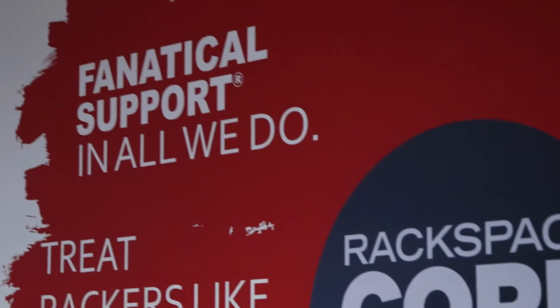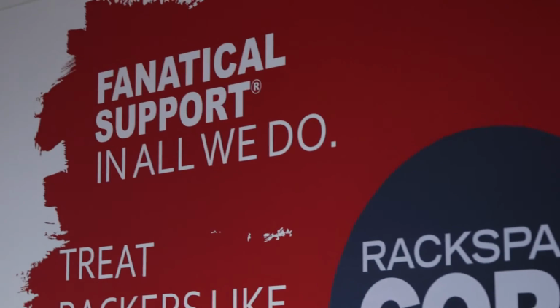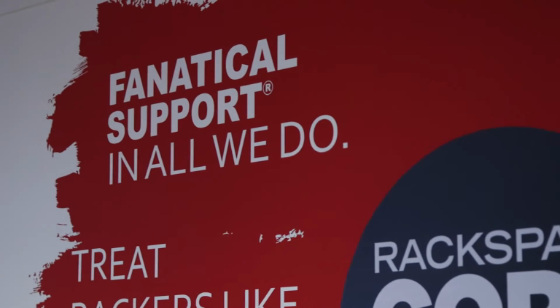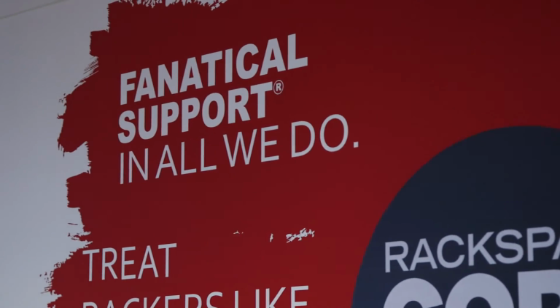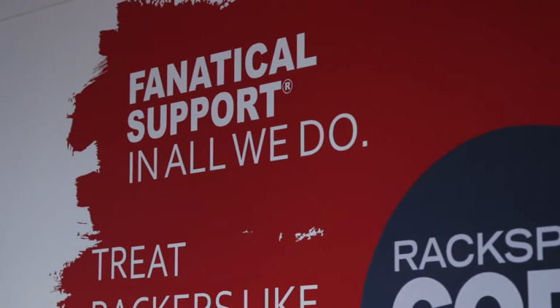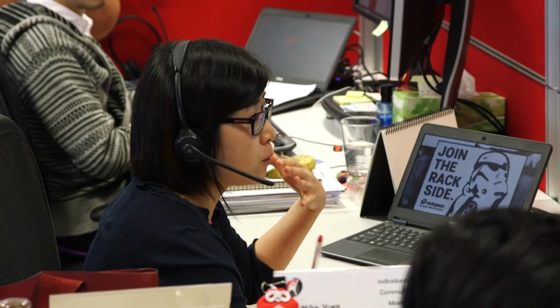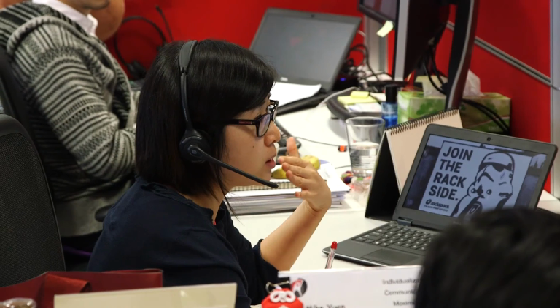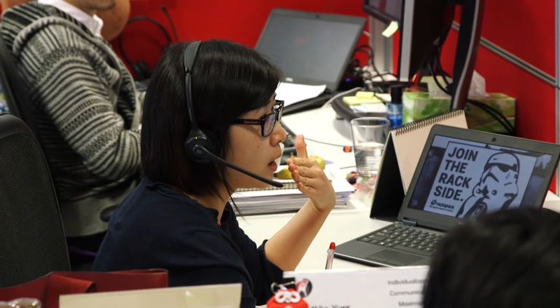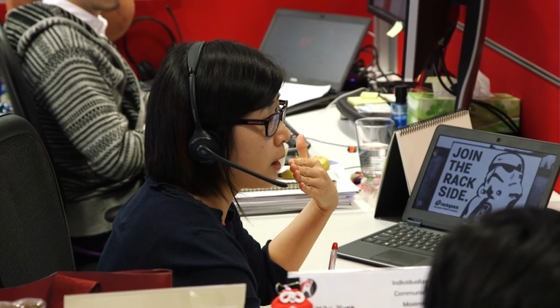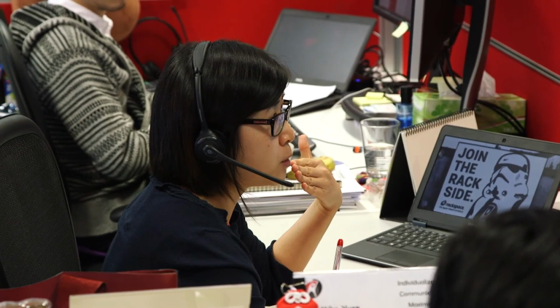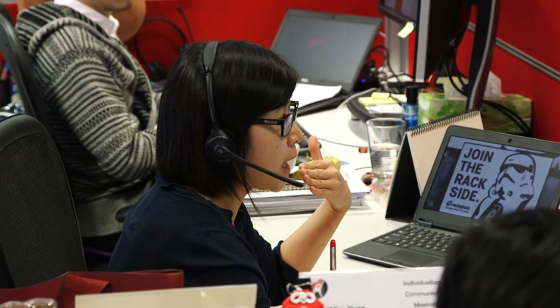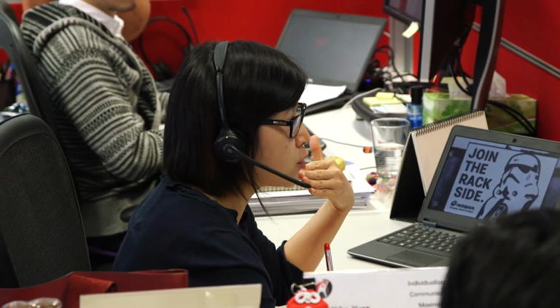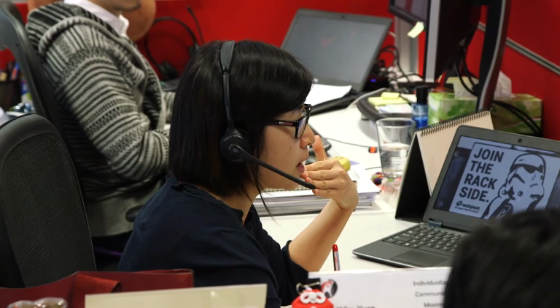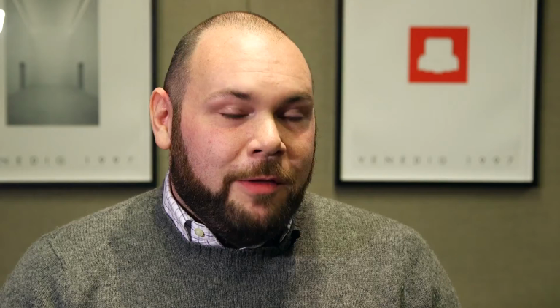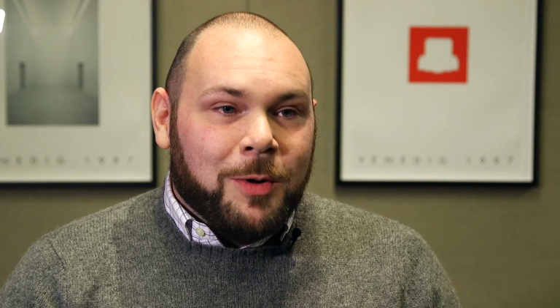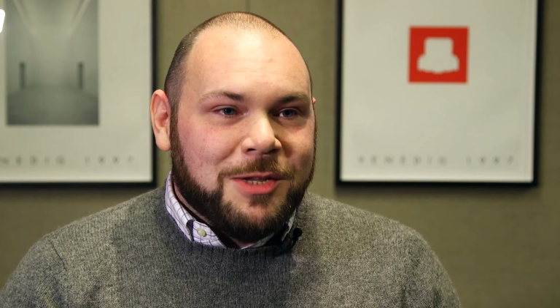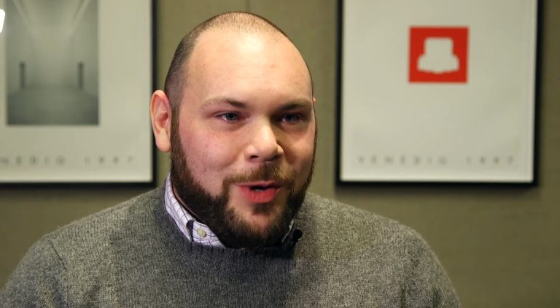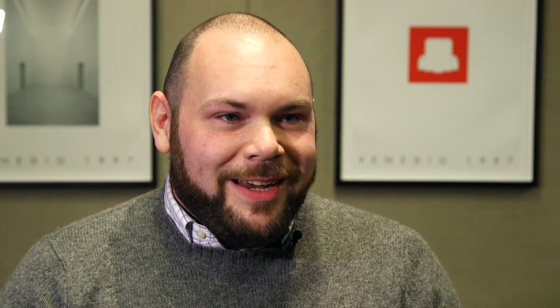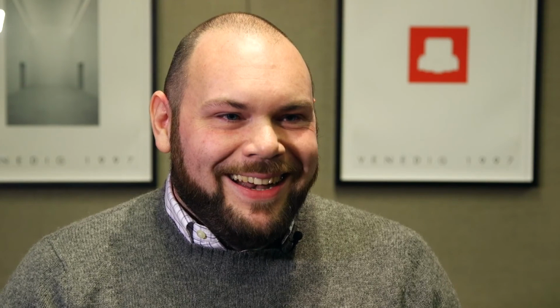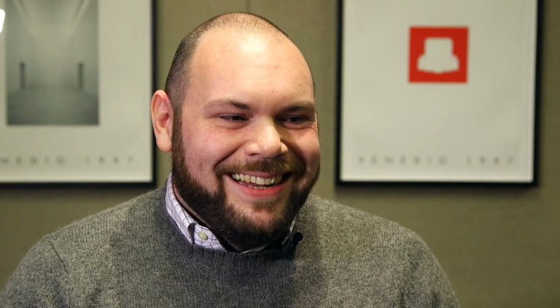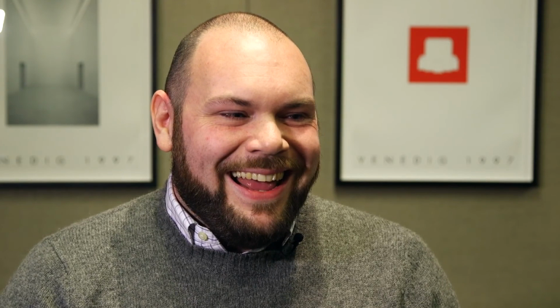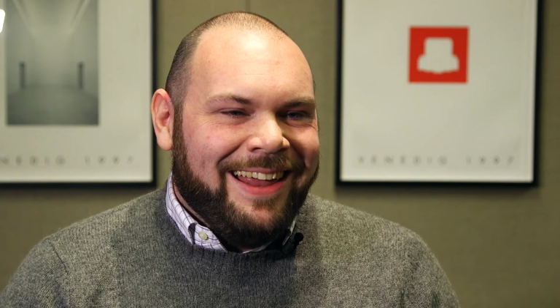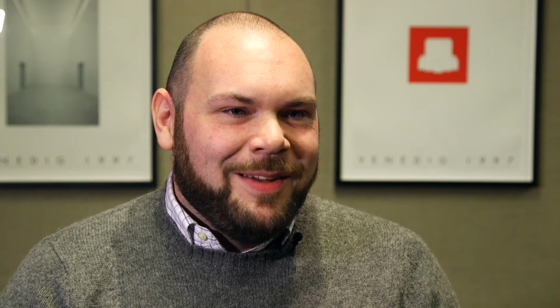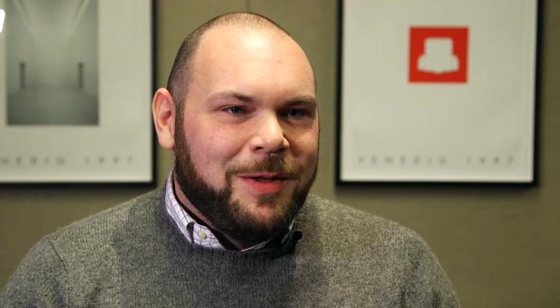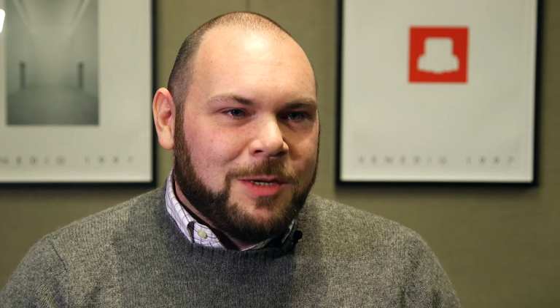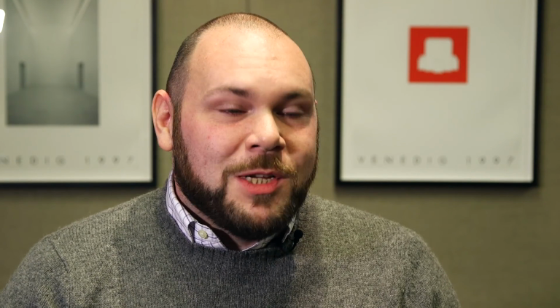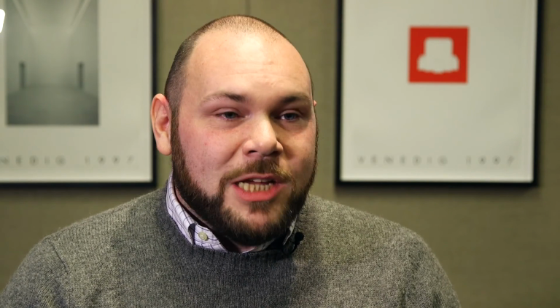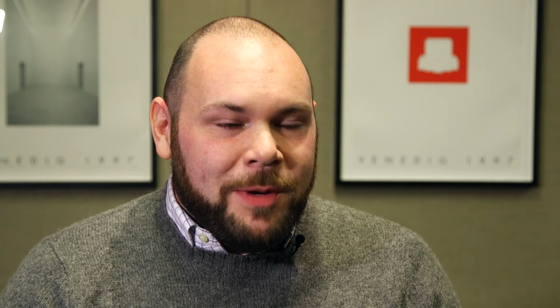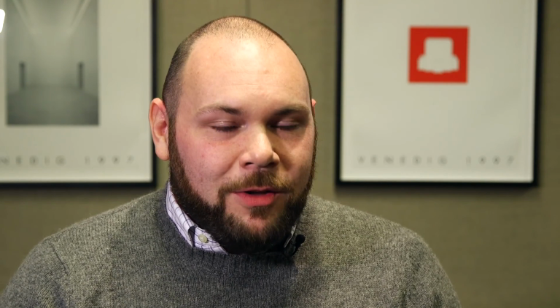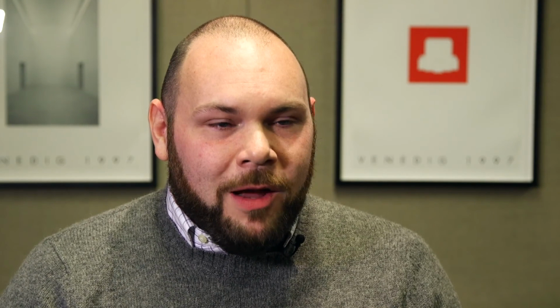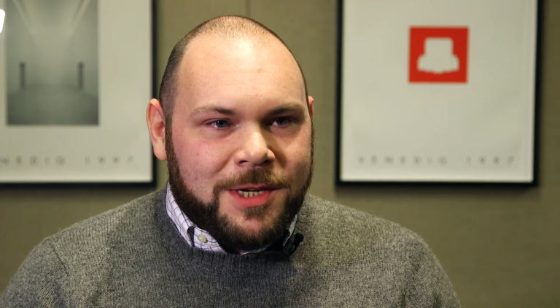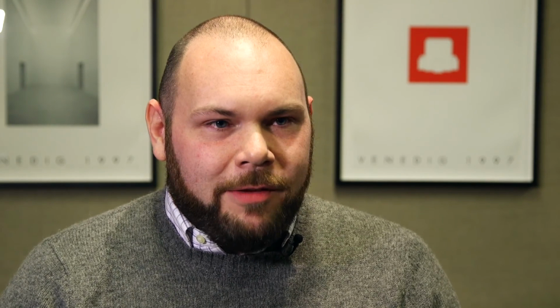Fanatical support means I have one number to call. The phone is answered quickly and support stays with me until the problem is solved.